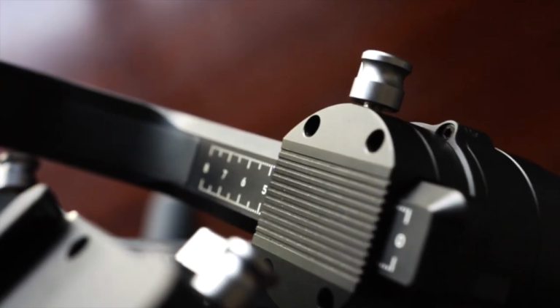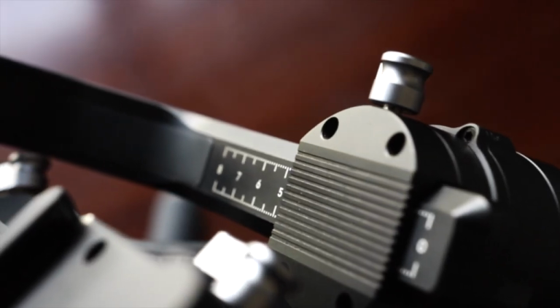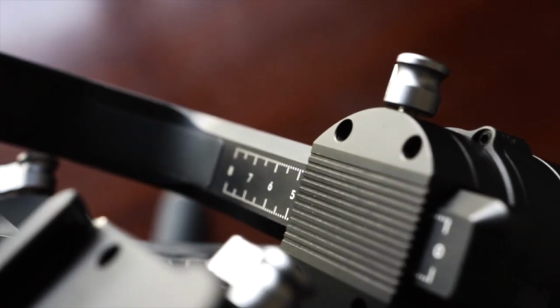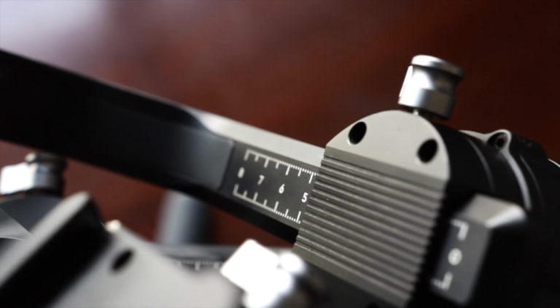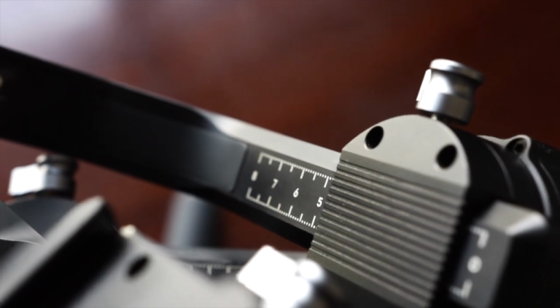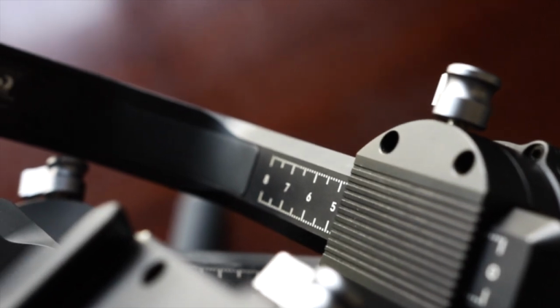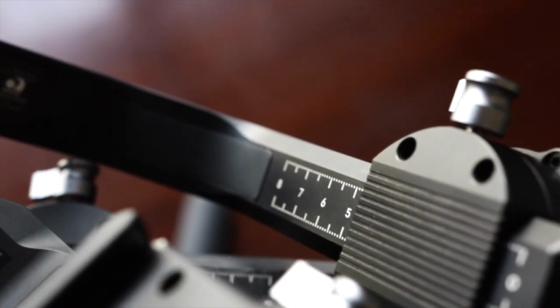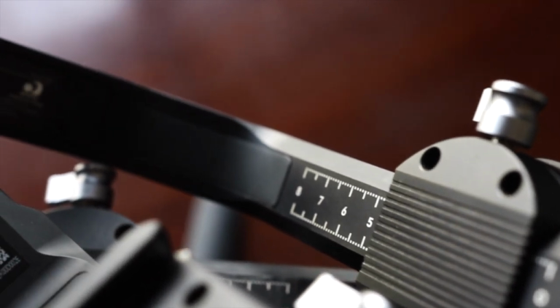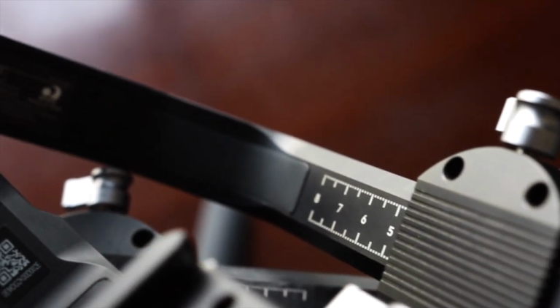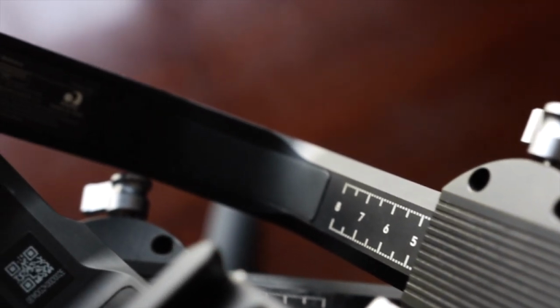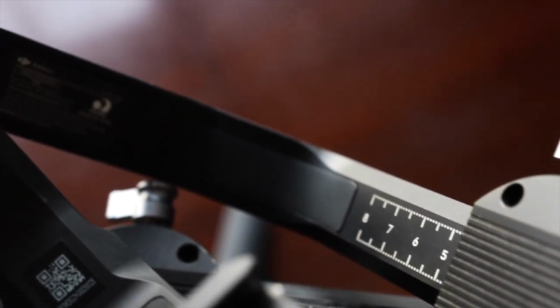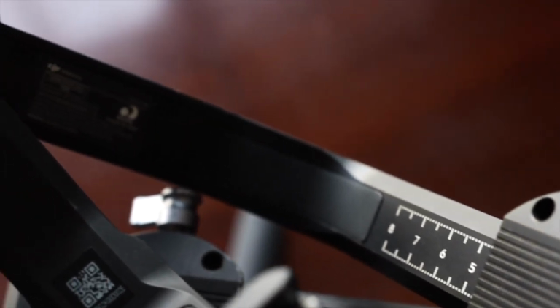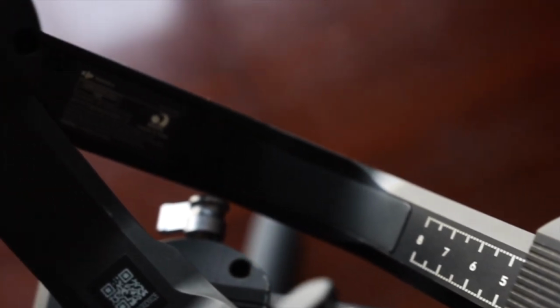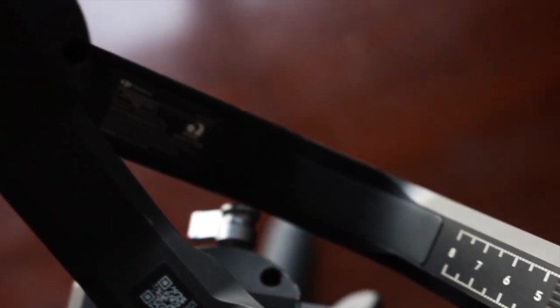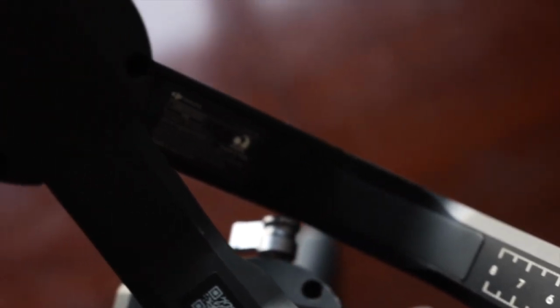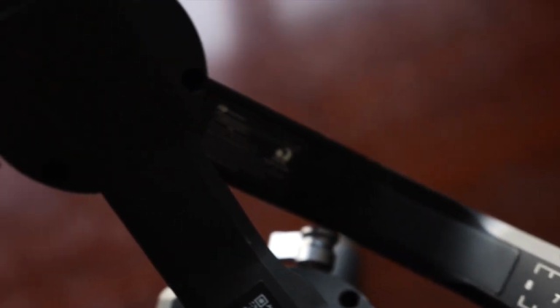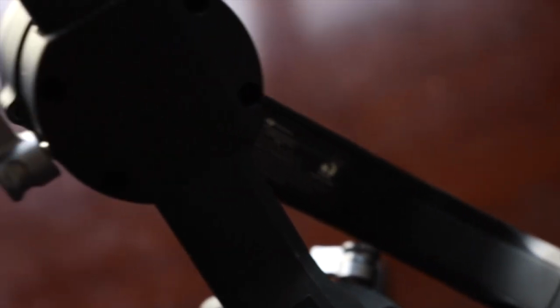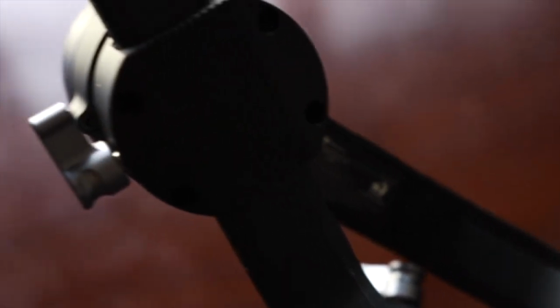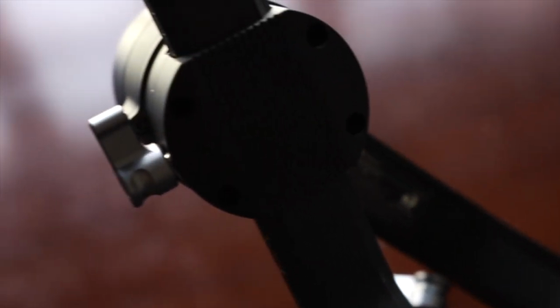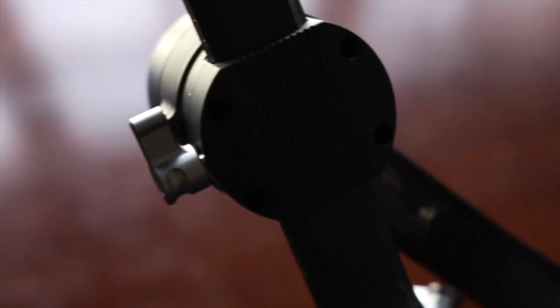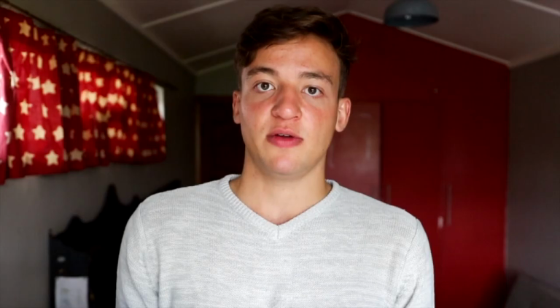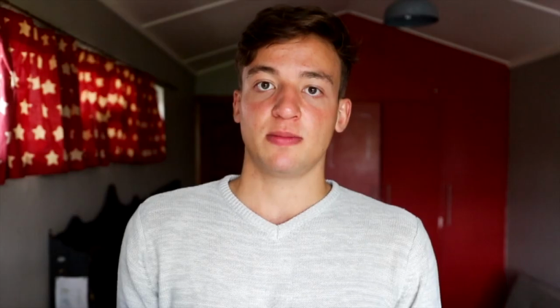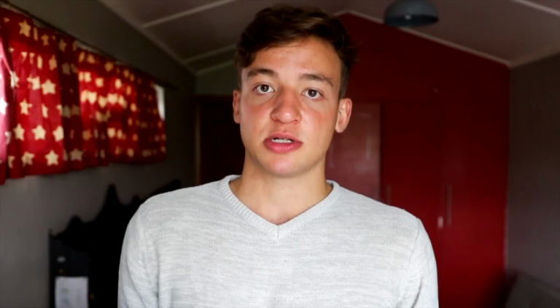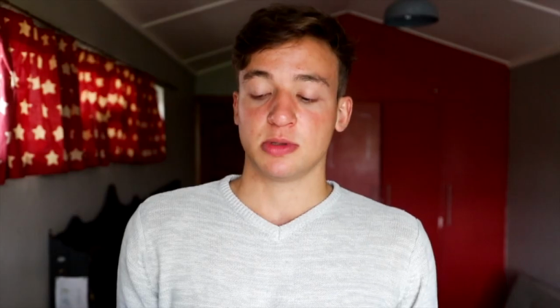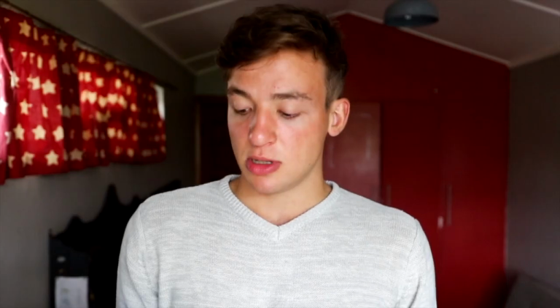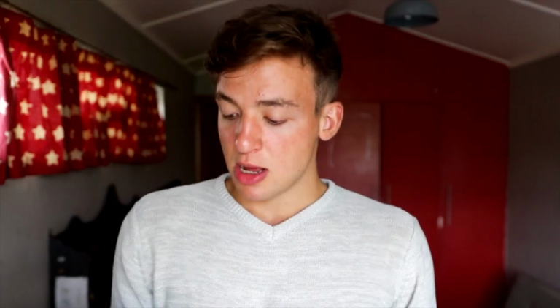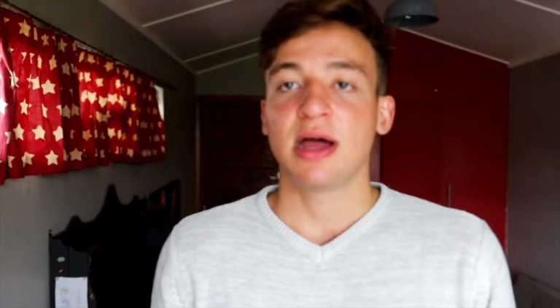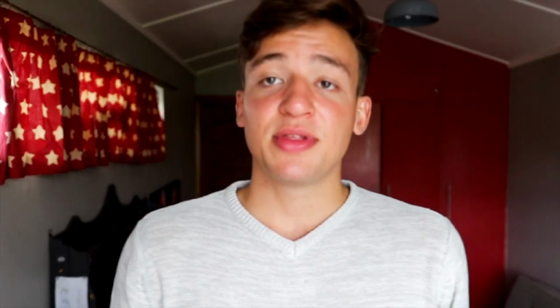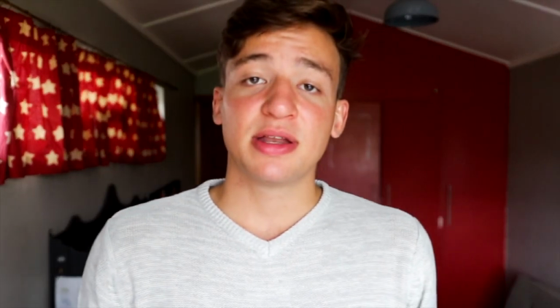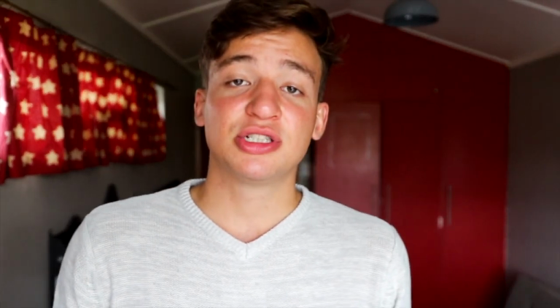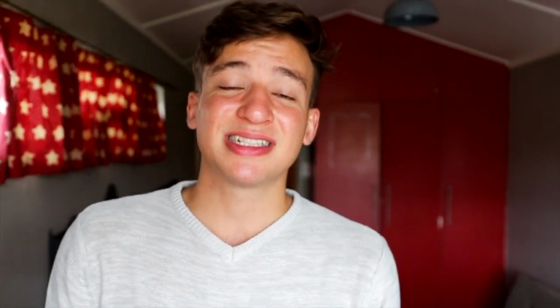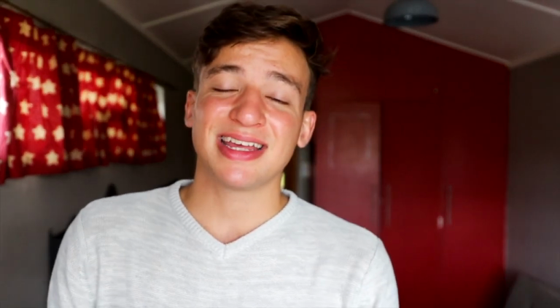The next item is my DJI Ronin S. This thing is an absolute beast — I've gotten some of the smoothest shots with it that I didn't think were even possible.